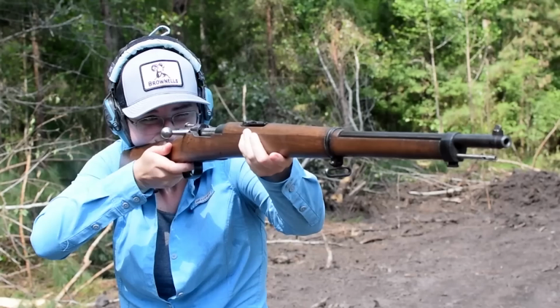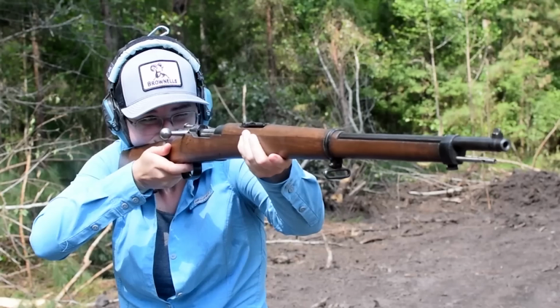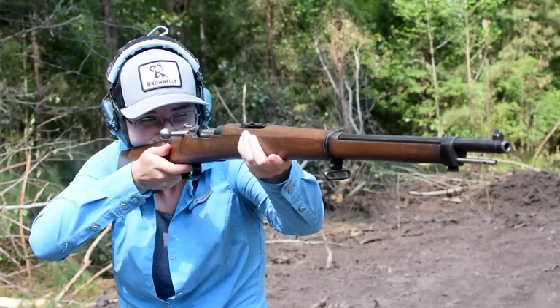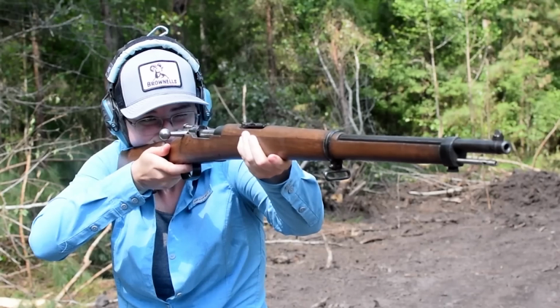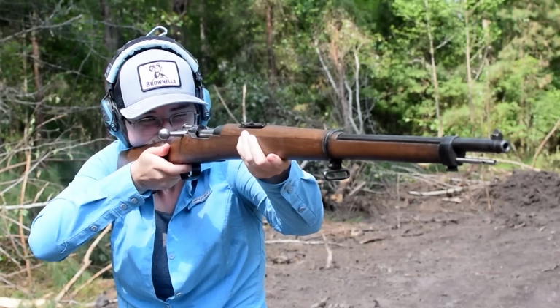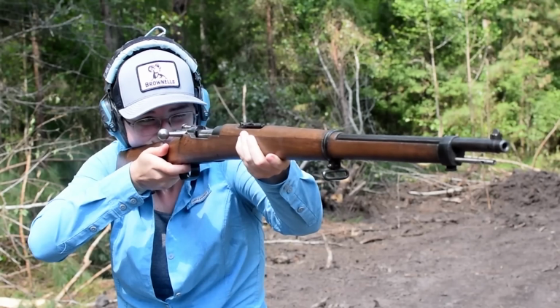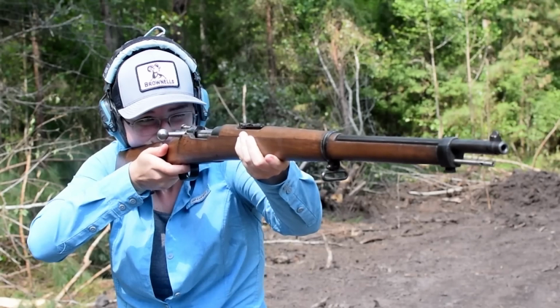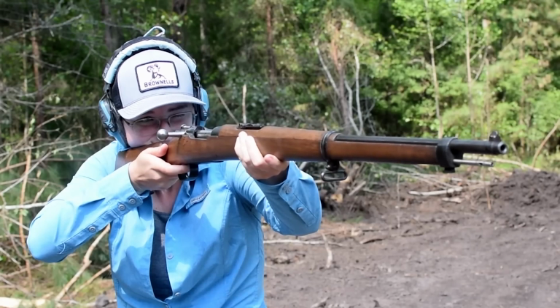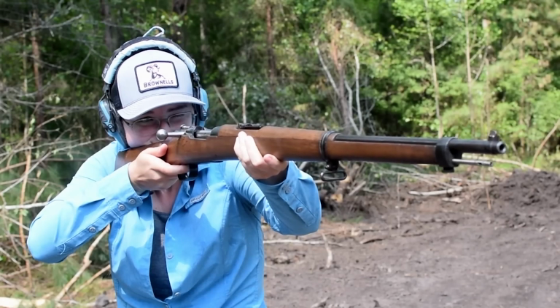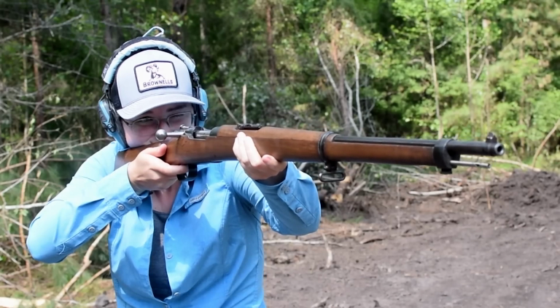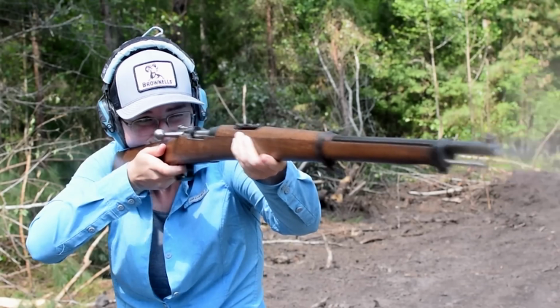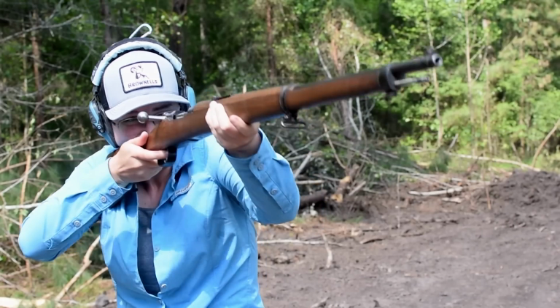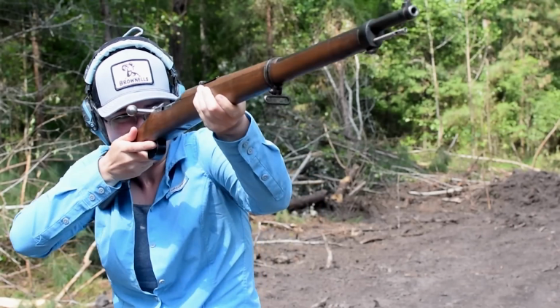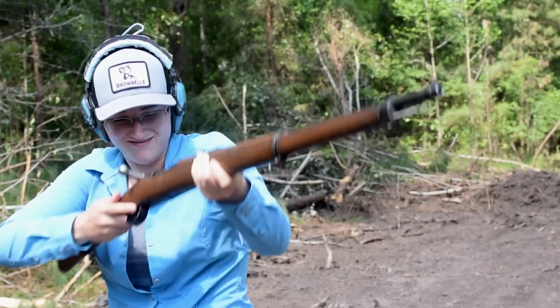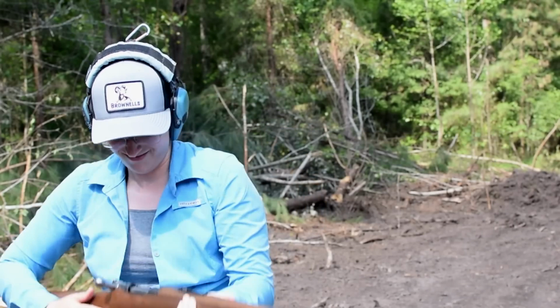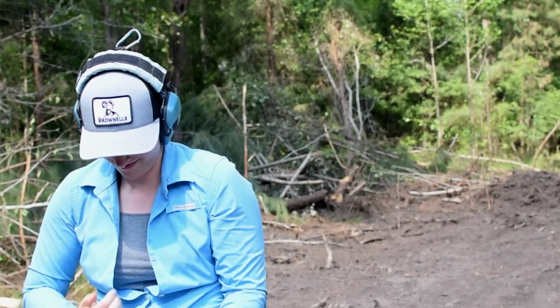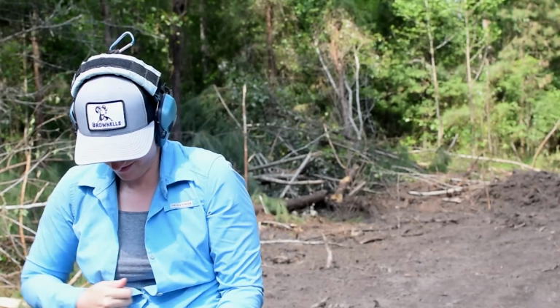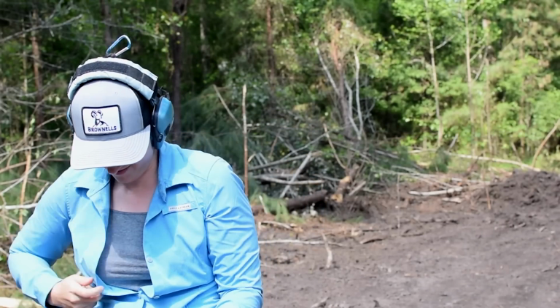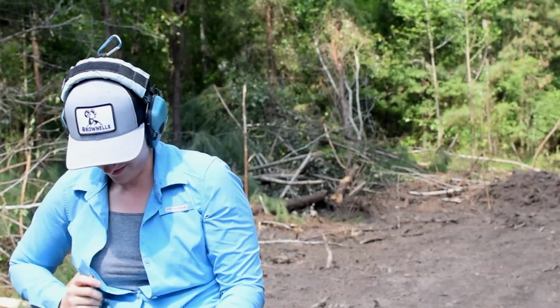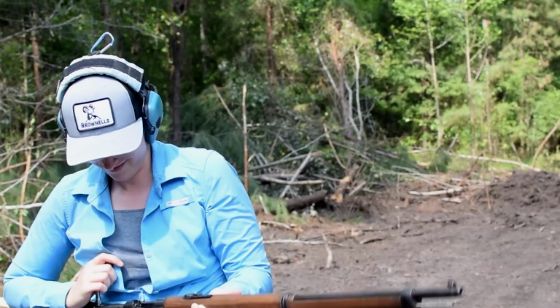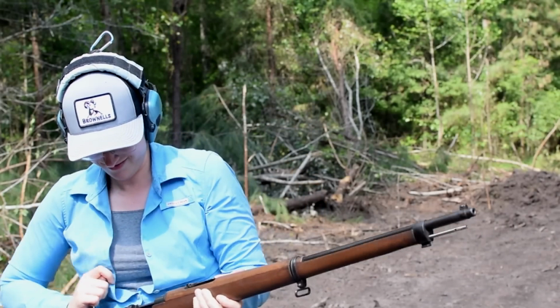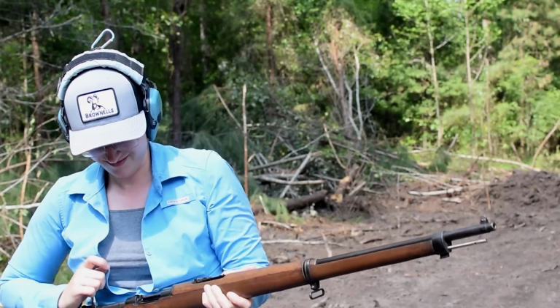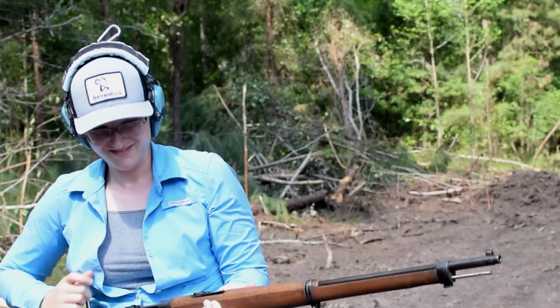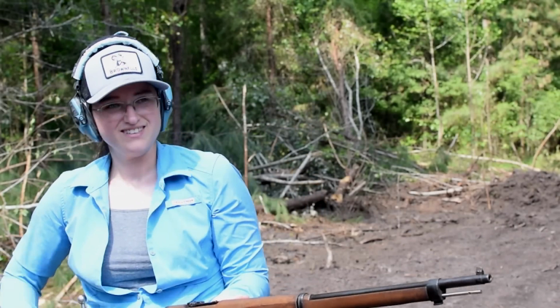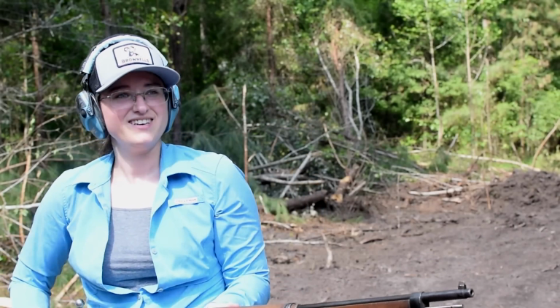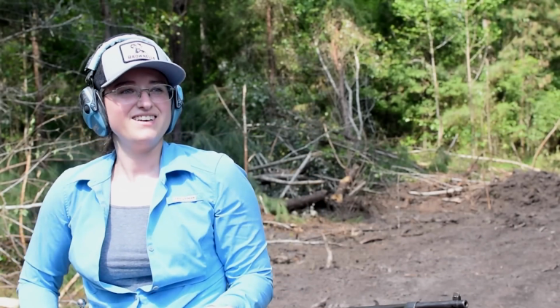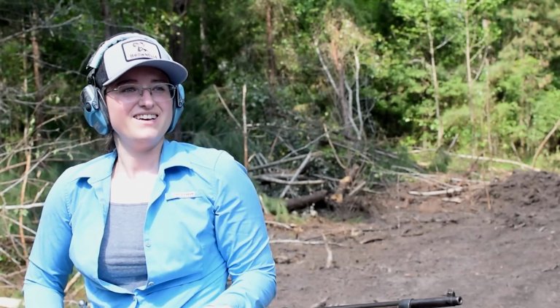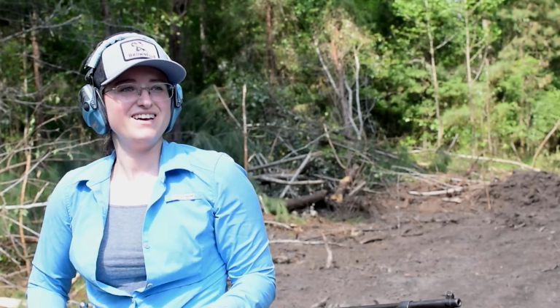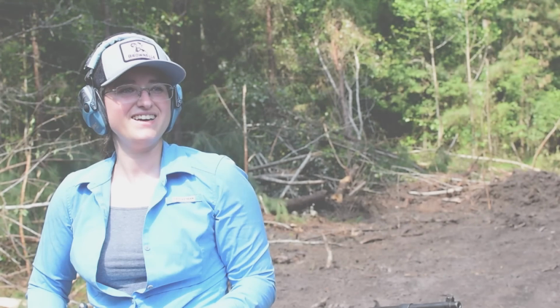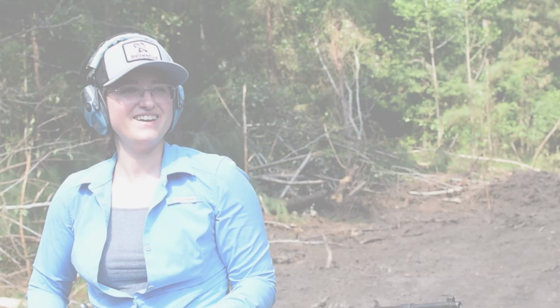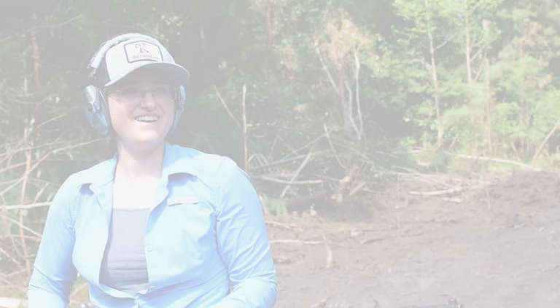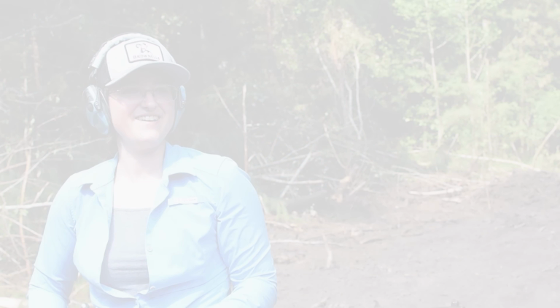In the end, this rifle is so good that it's almost boring, which is probably best for actual combat. No wonder it became a worldwide sensation.